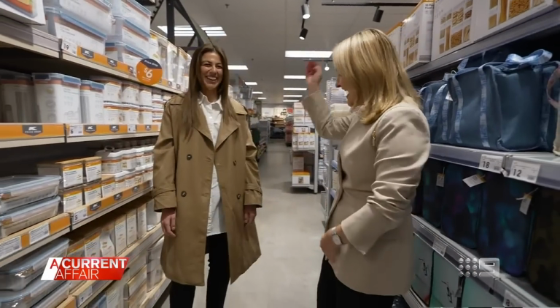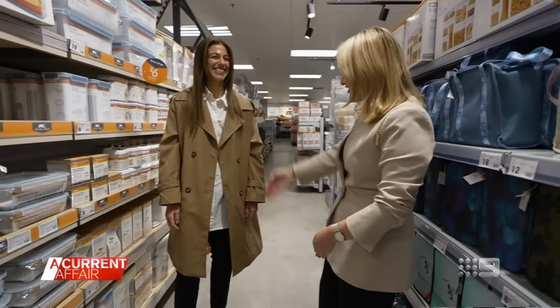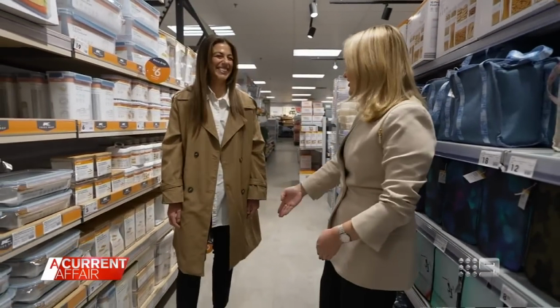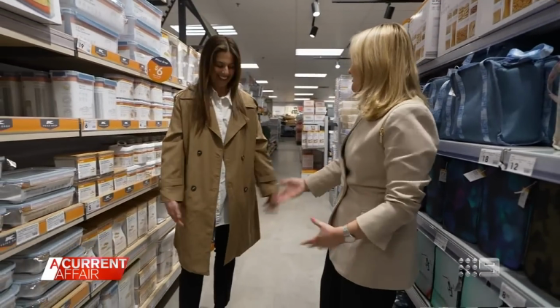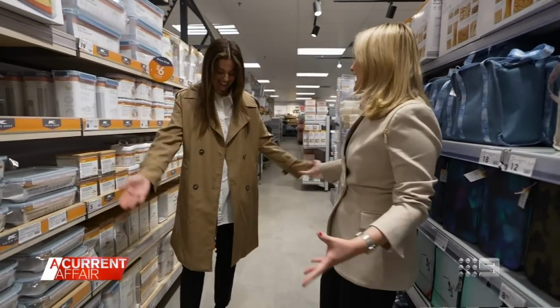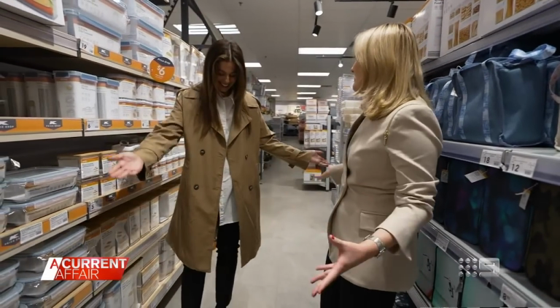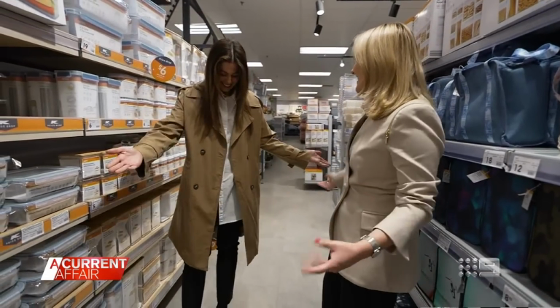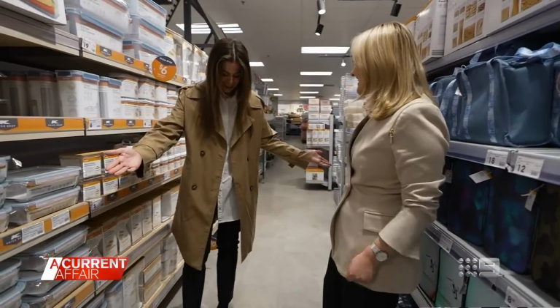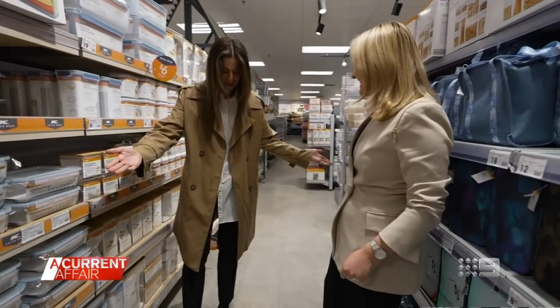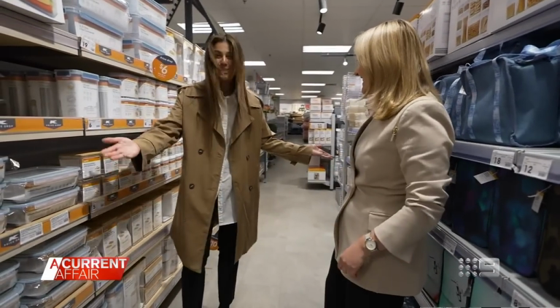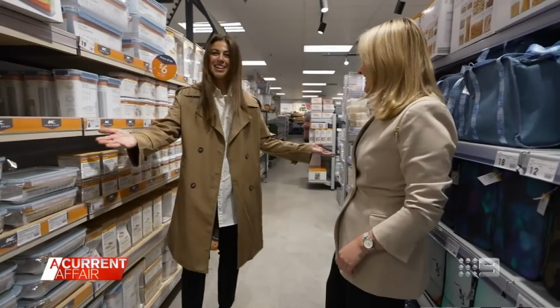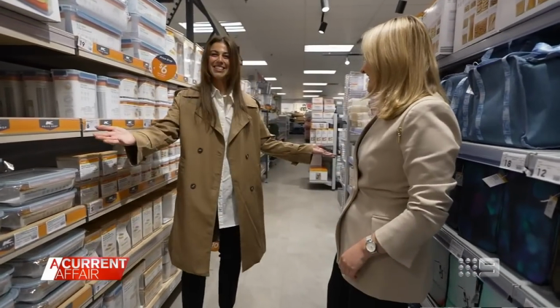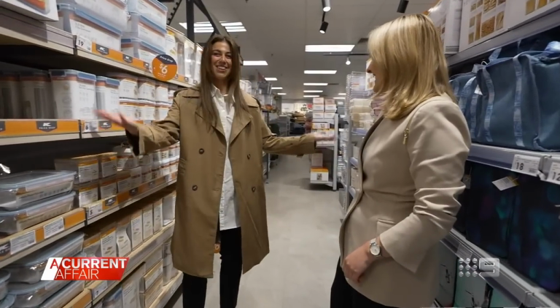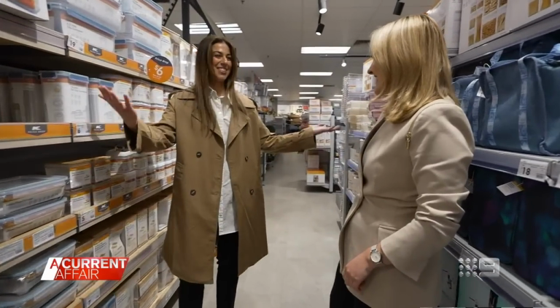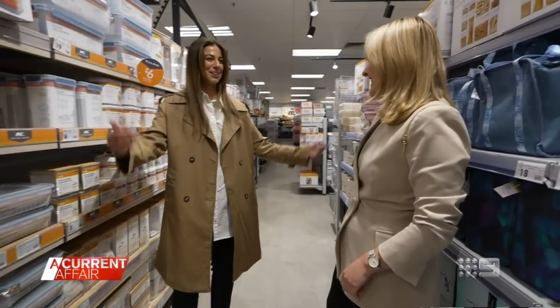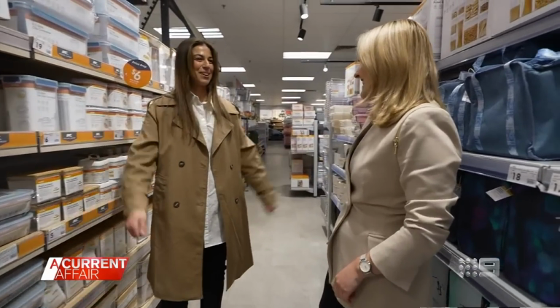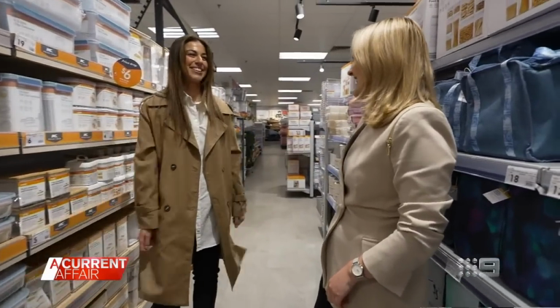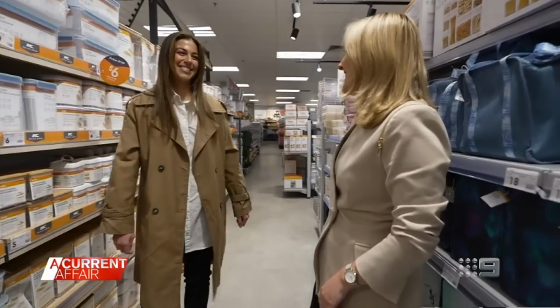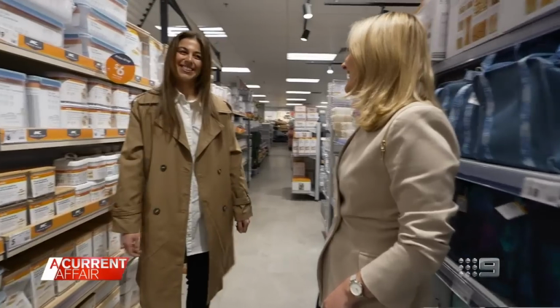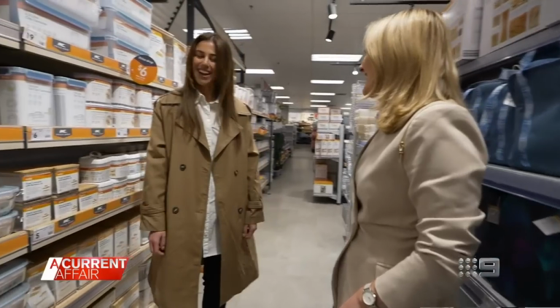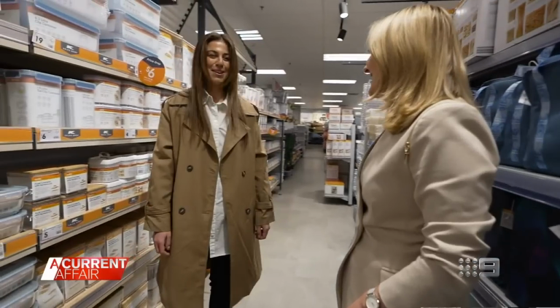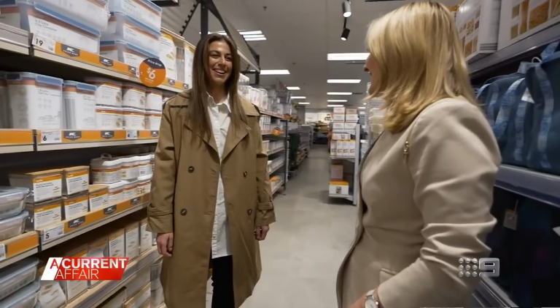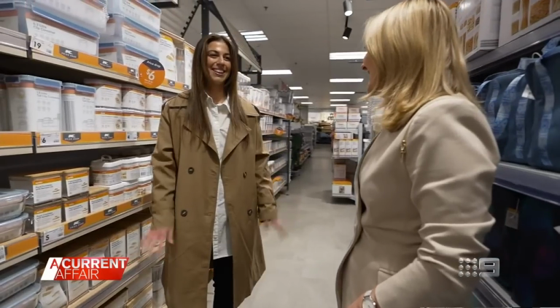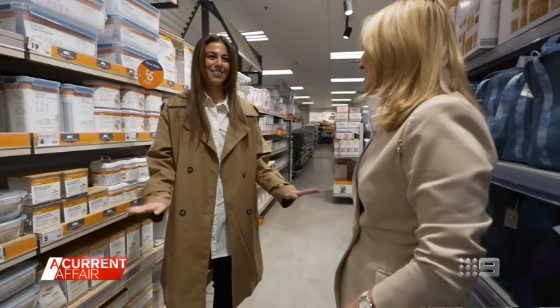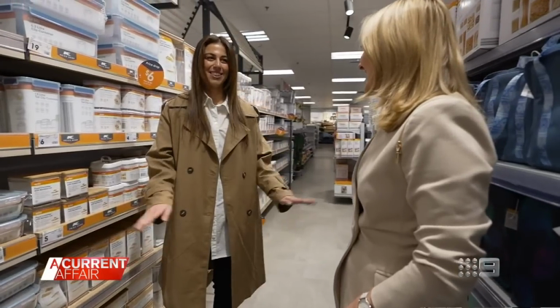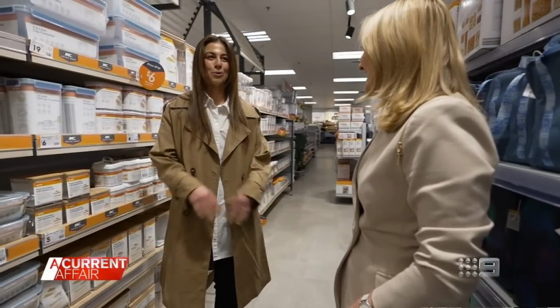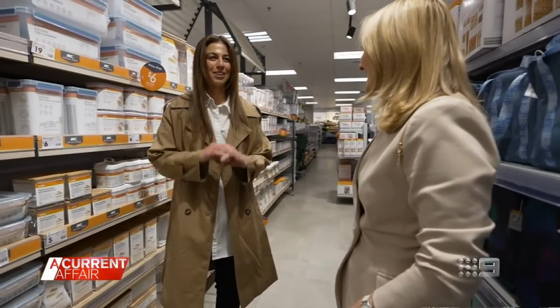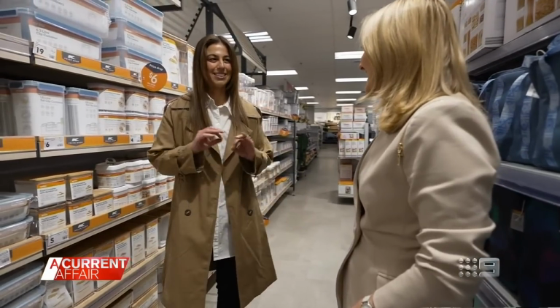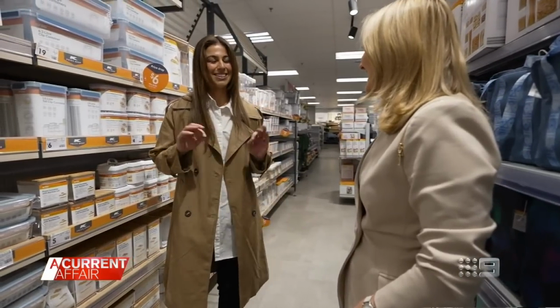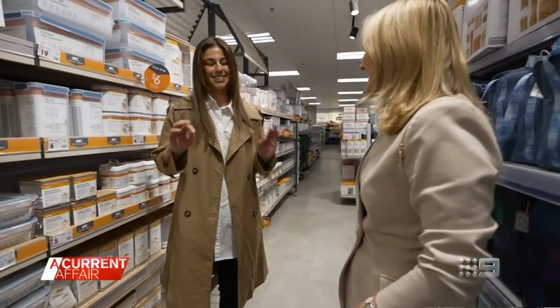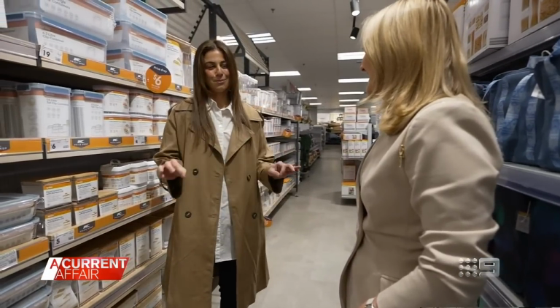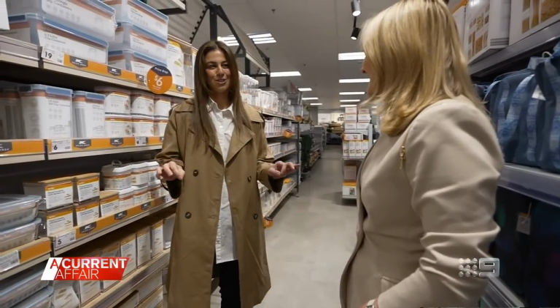Head to socks, it's all Kmart. Pretty much everything I'm wearing is Kmart and I love it — the quality is exceptional.